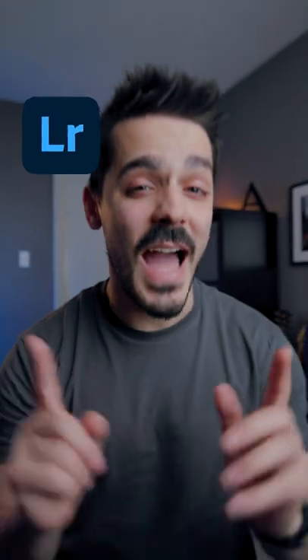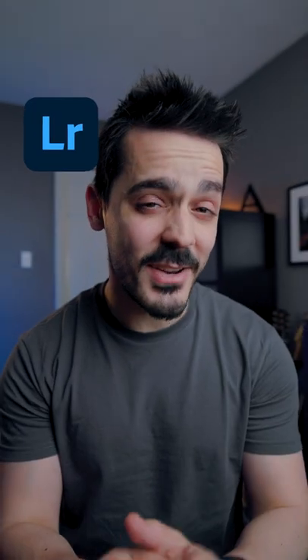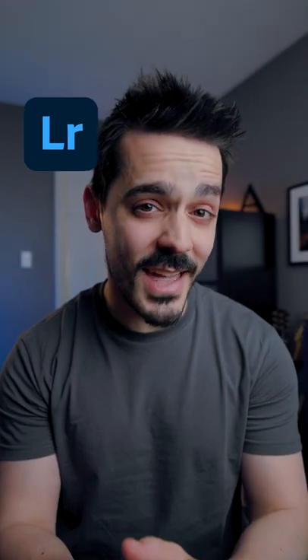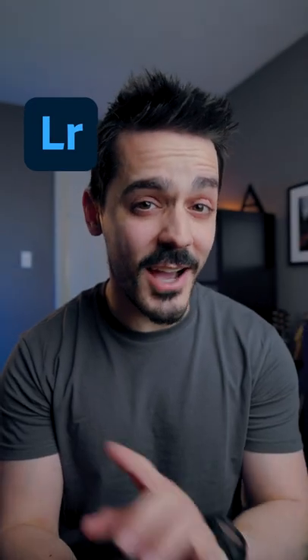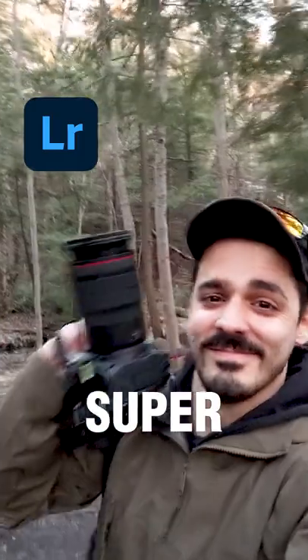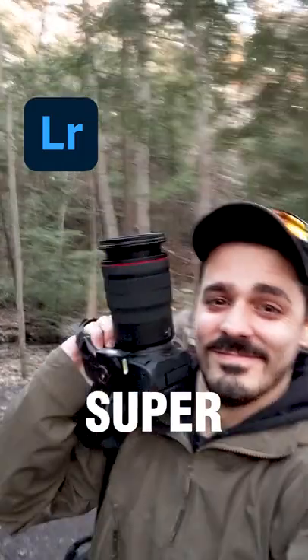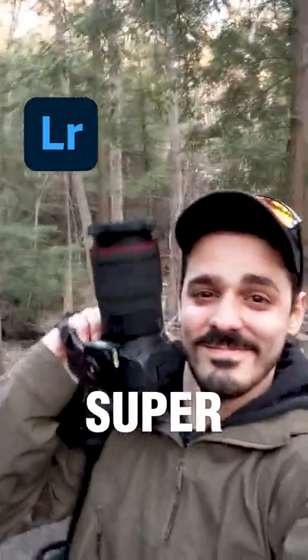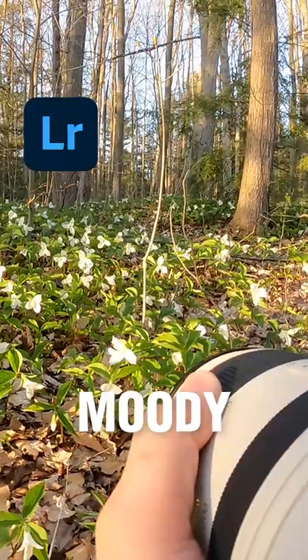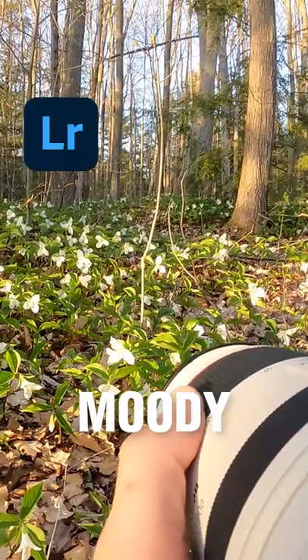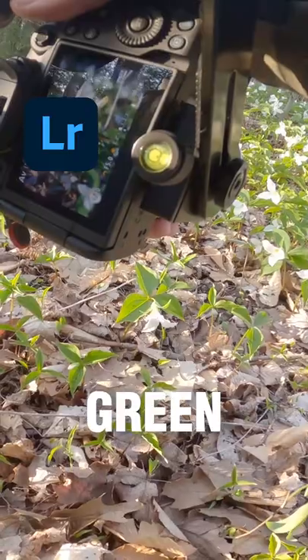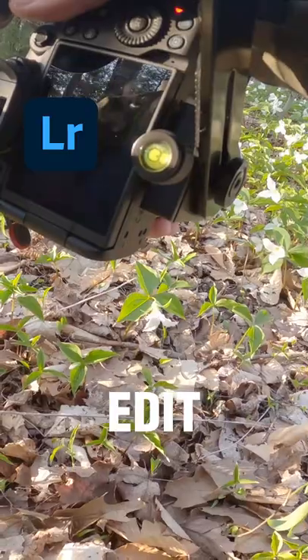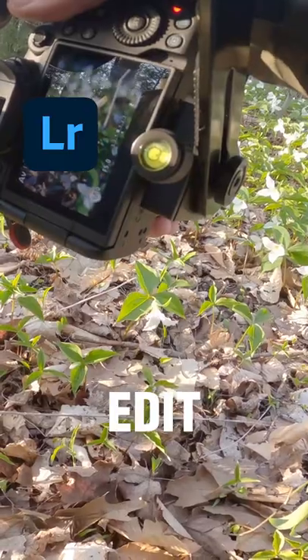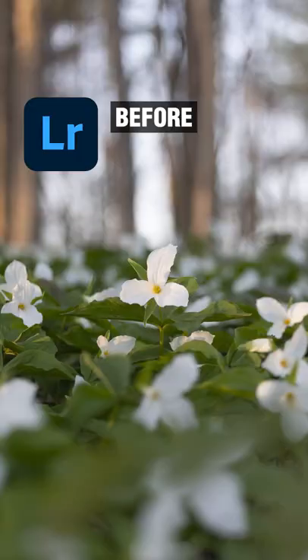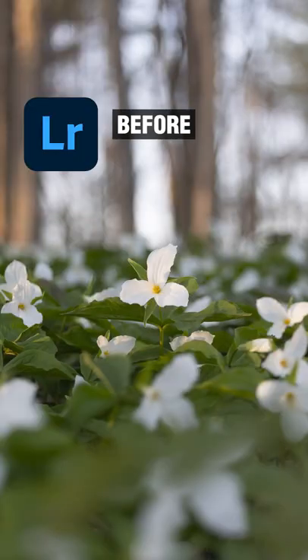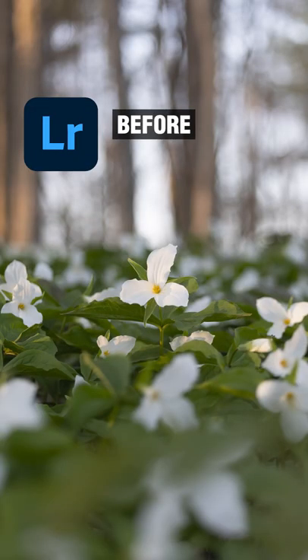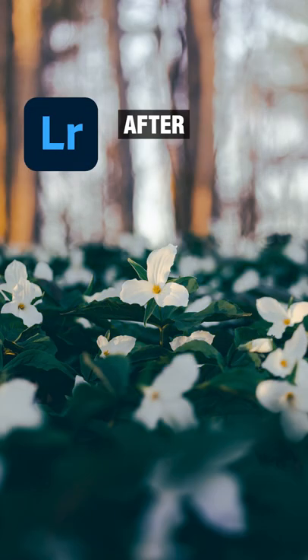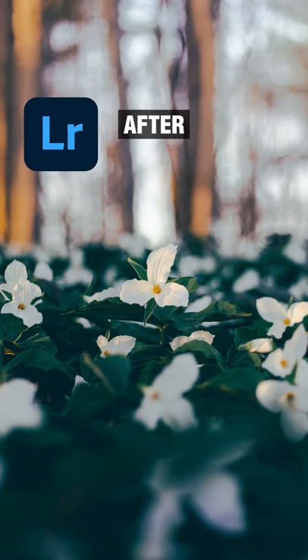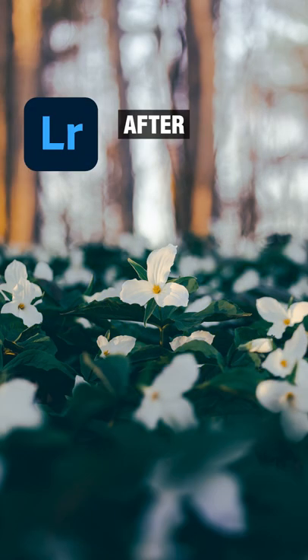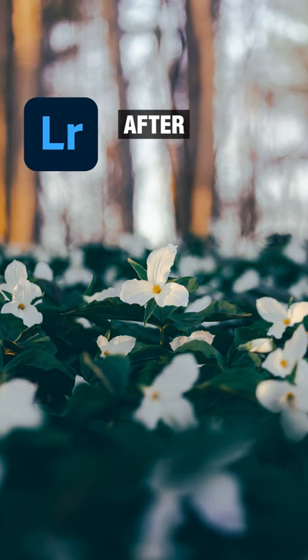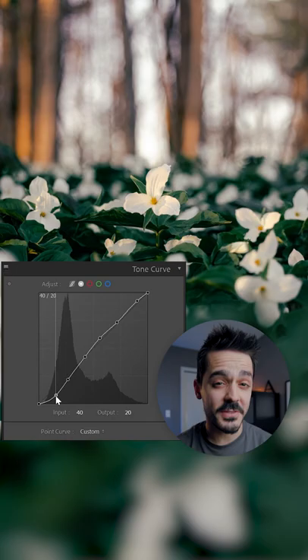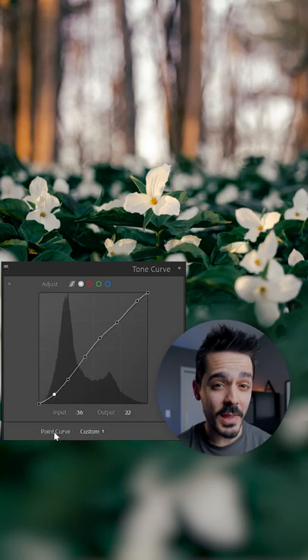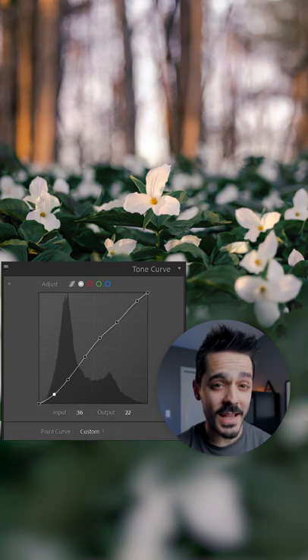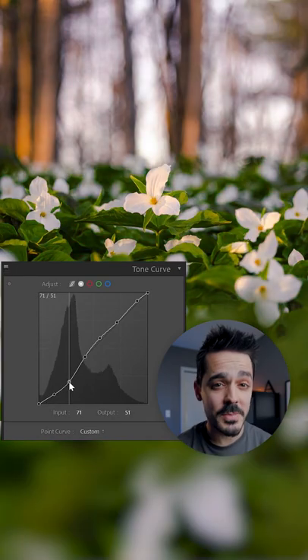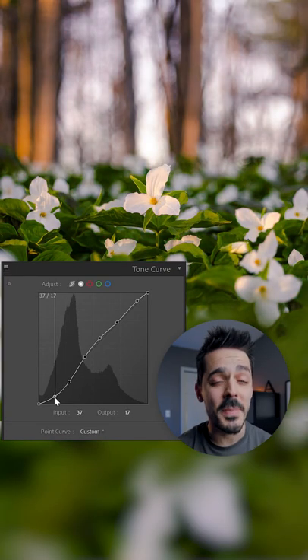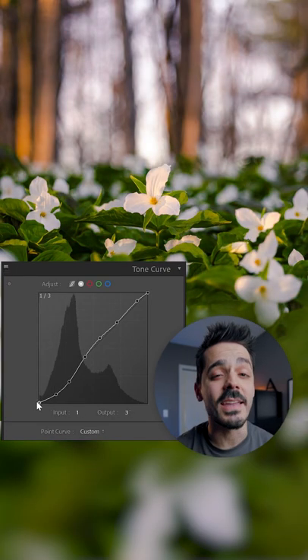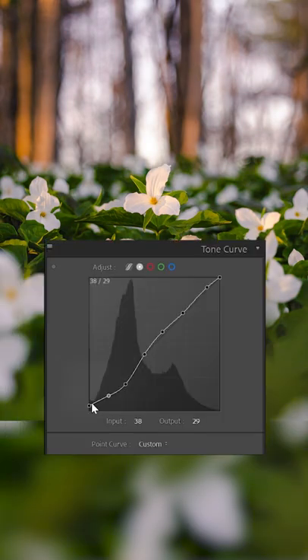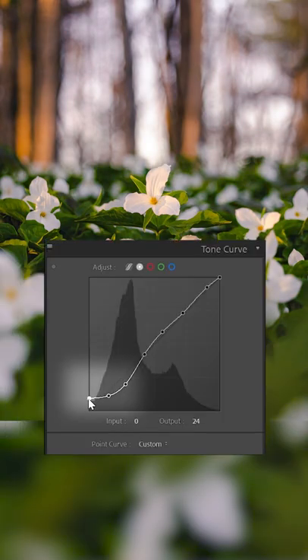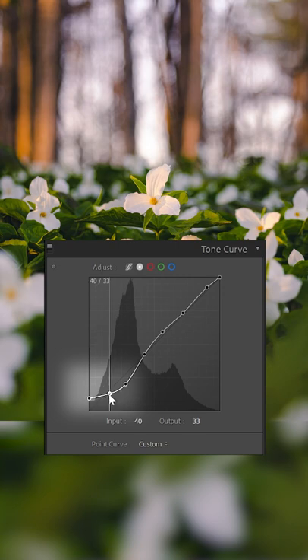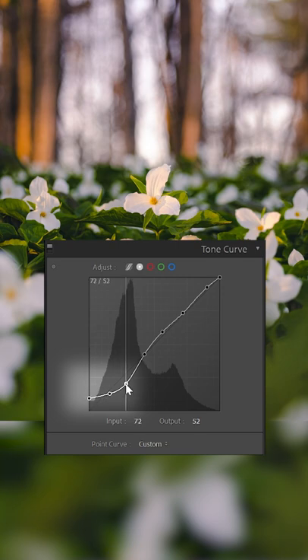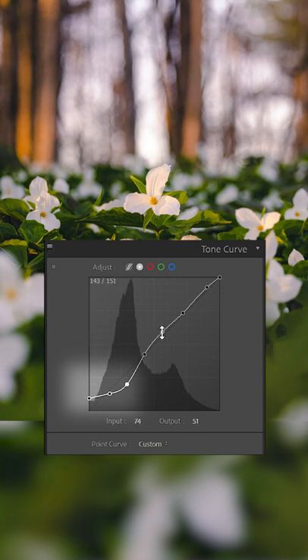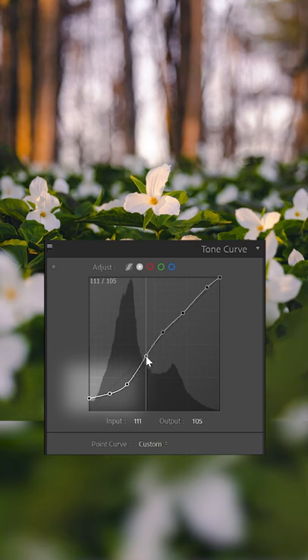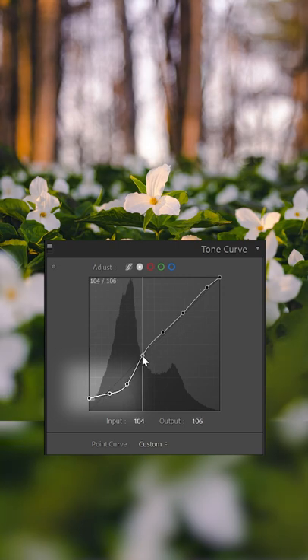How to get a super moody green edit for your spring photos. Lift the blacks by making this shape on your tone curve.